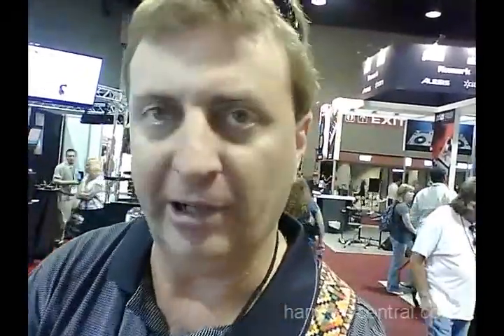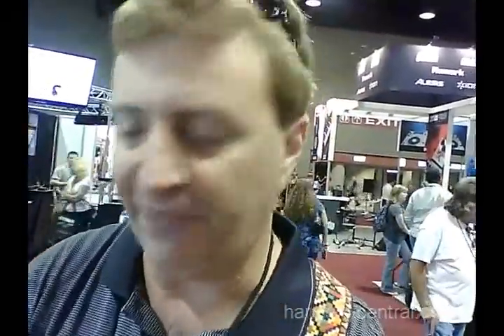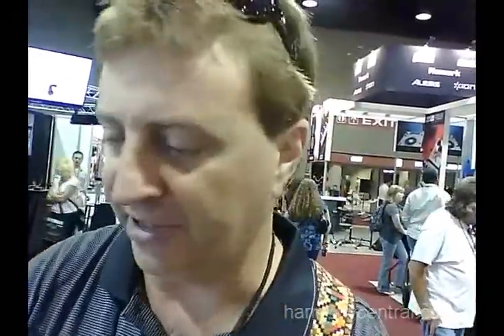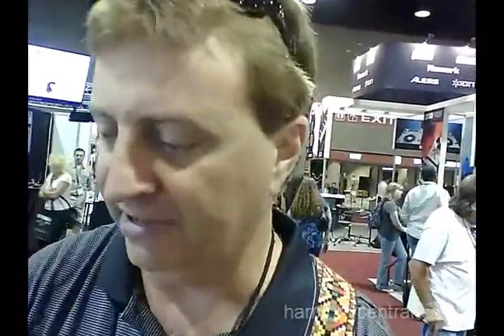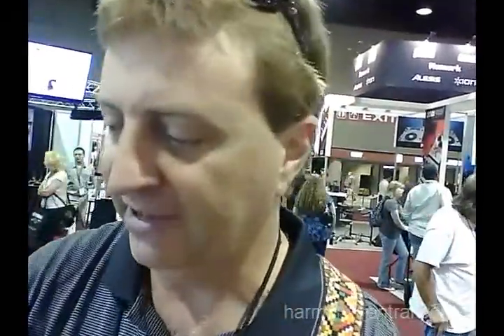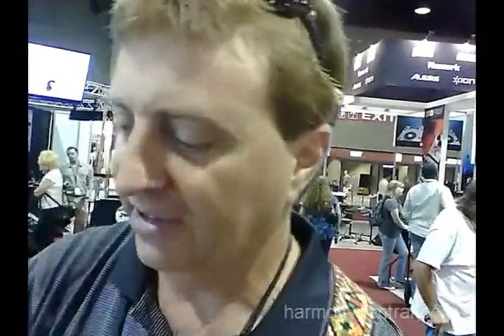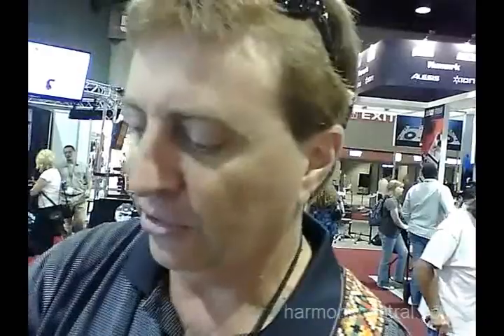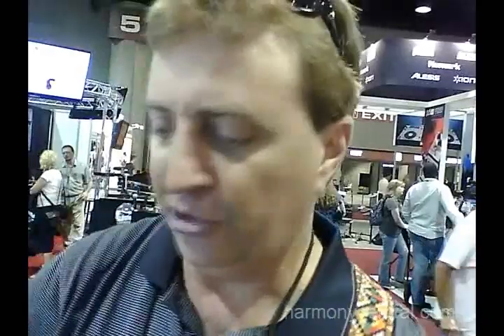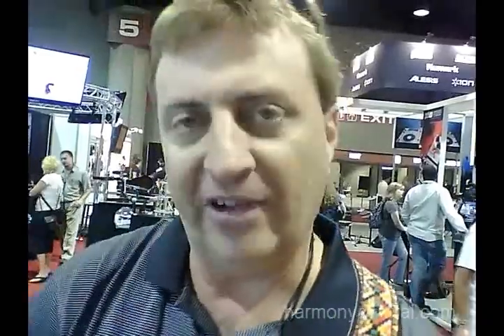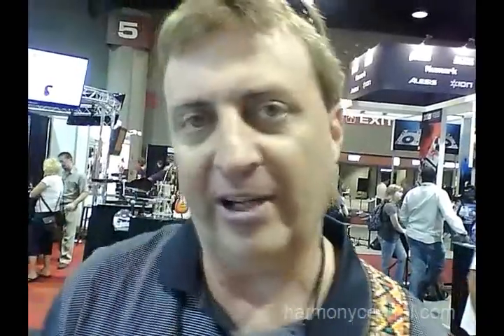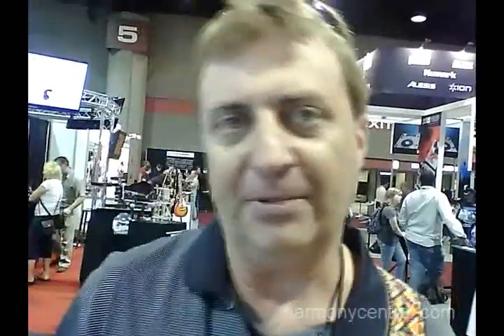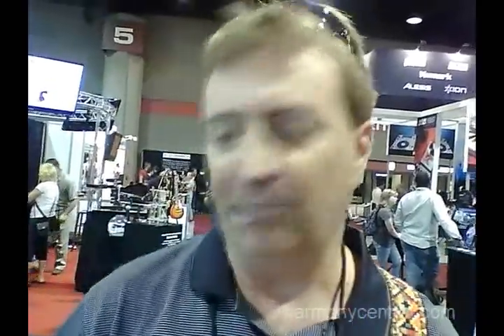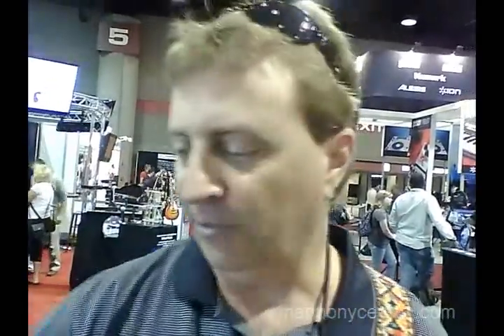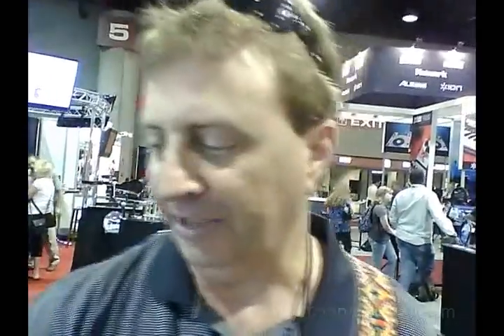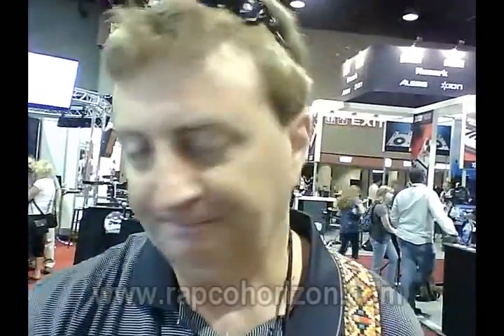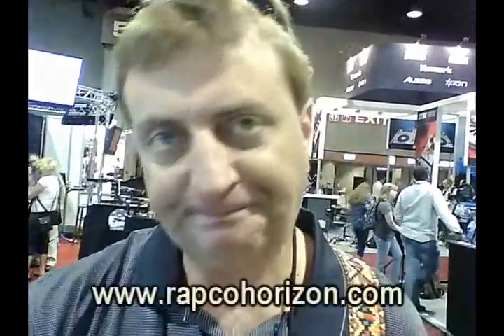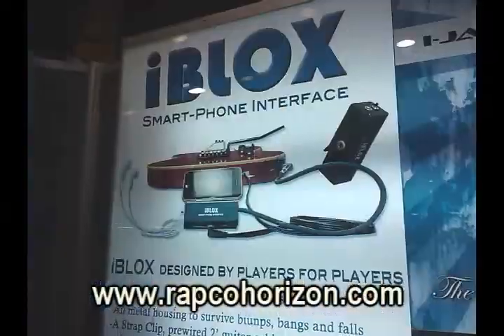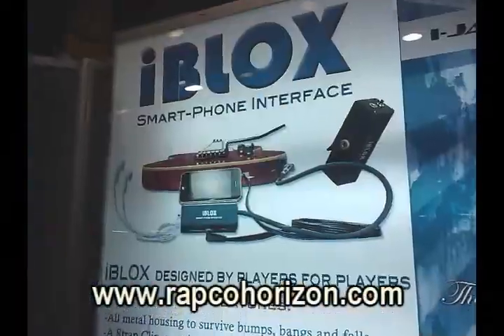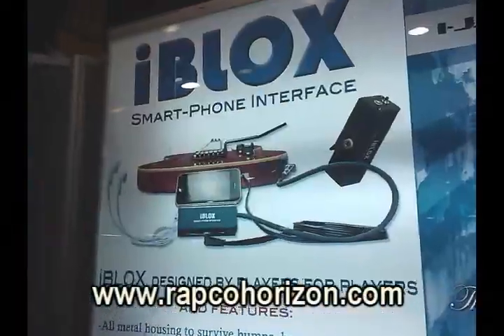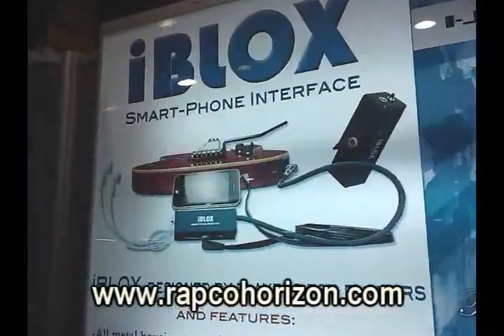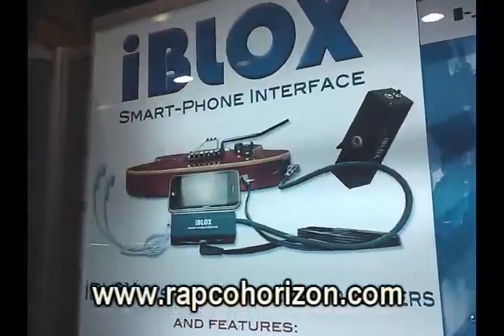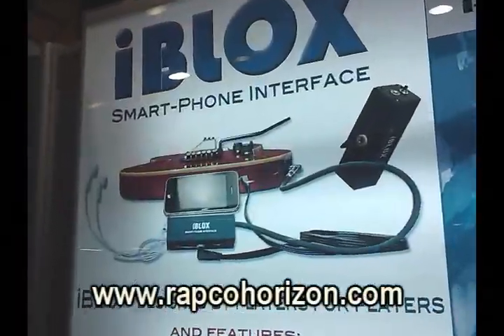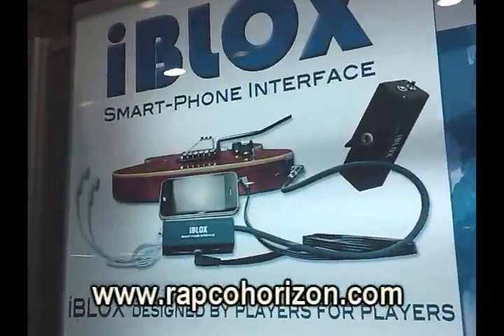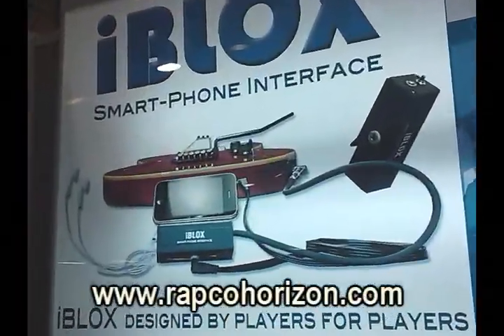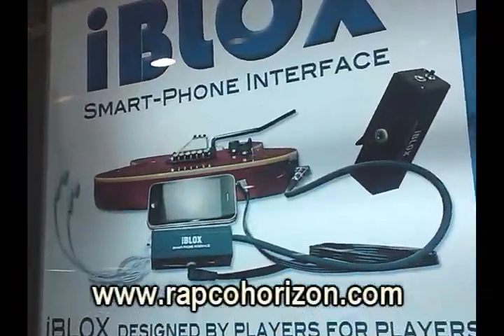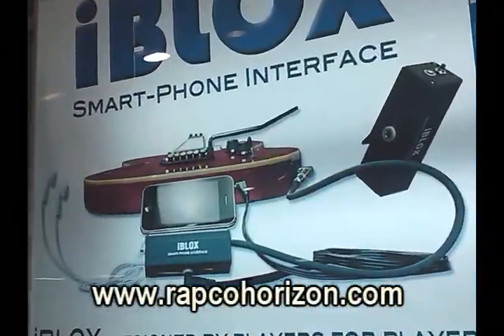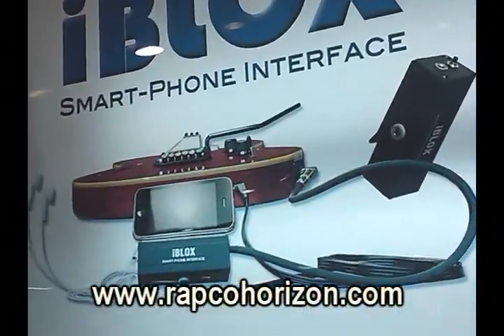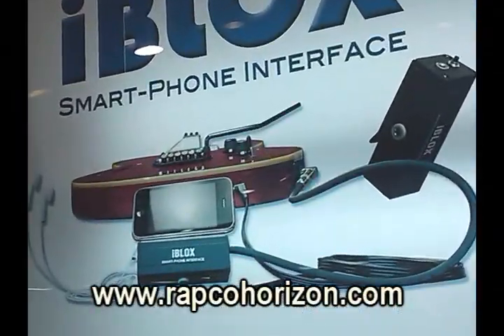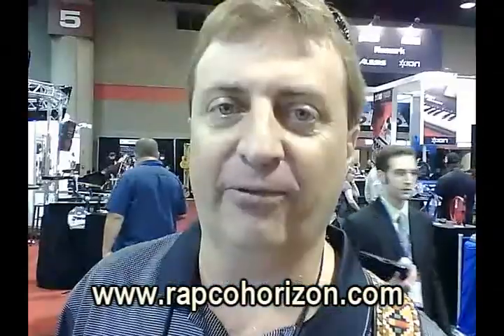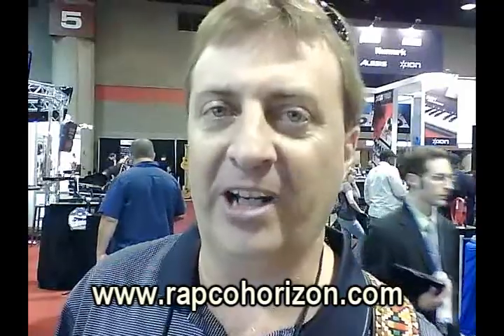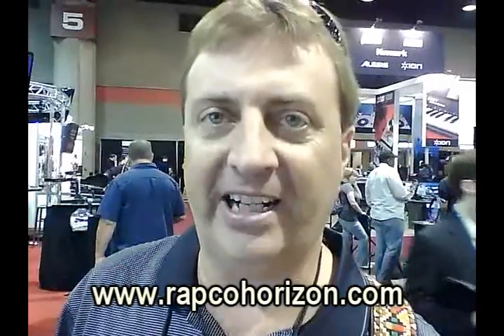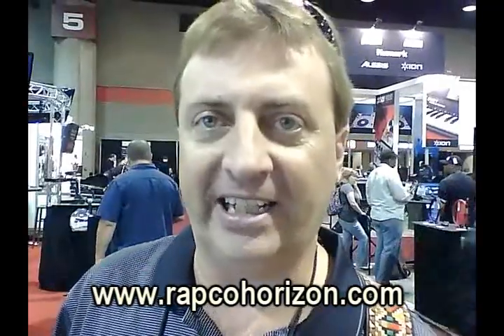Plug your headphones in, choose your favorite app, and then play away. Check out RapcoHorizon.com — it's in stores now, retailing for $49.99.